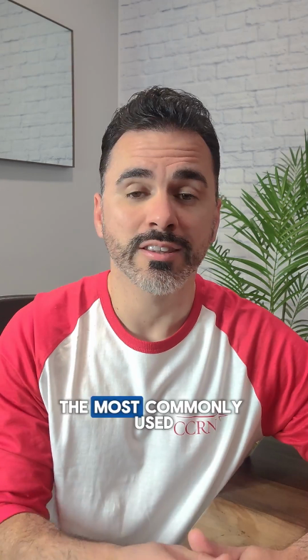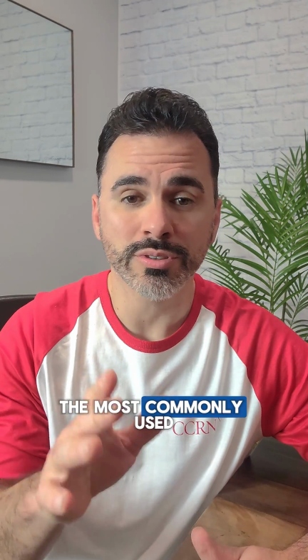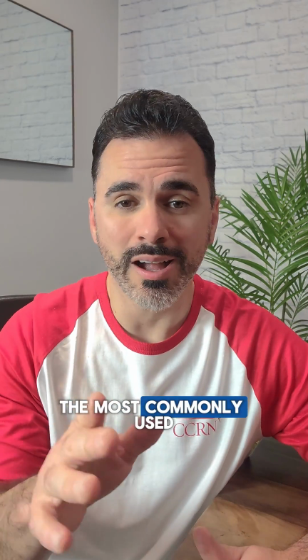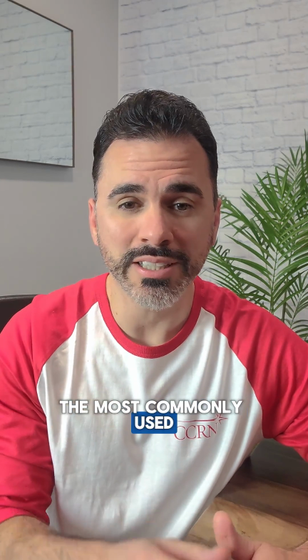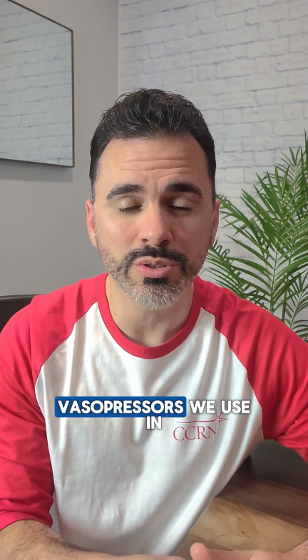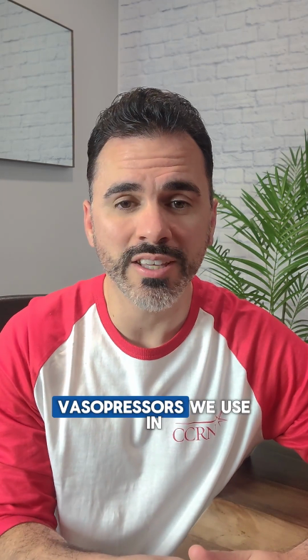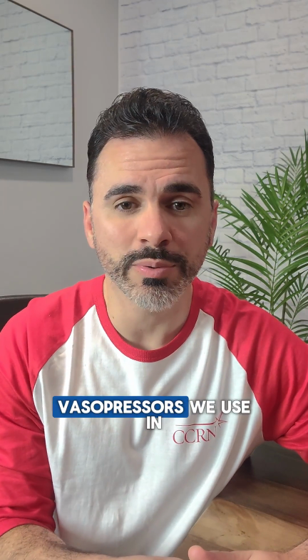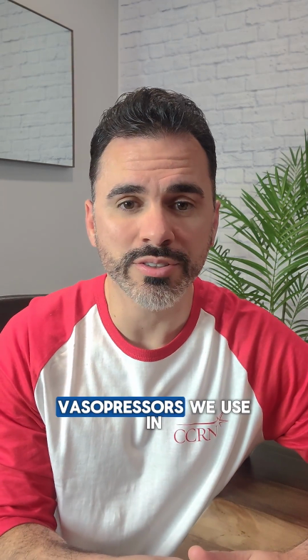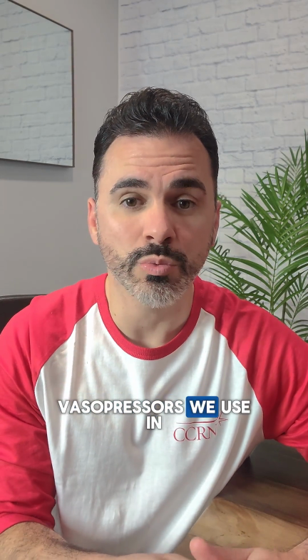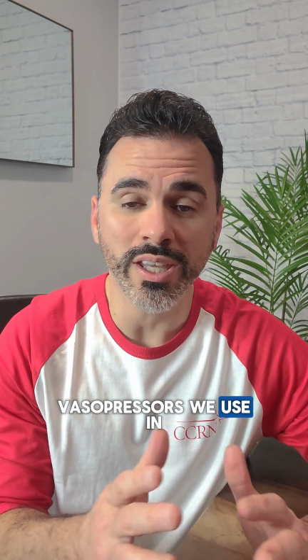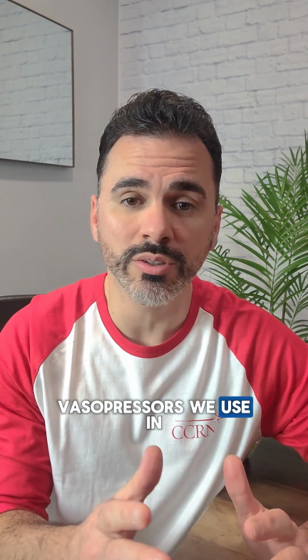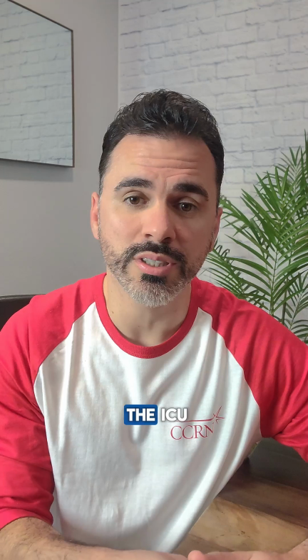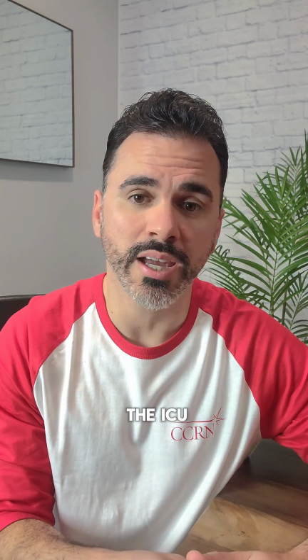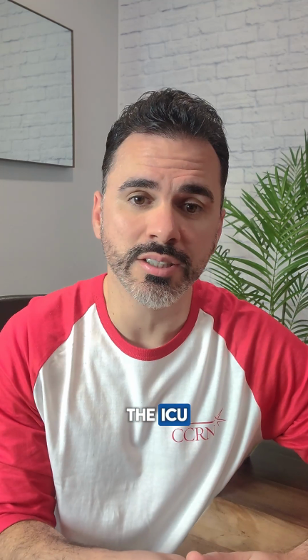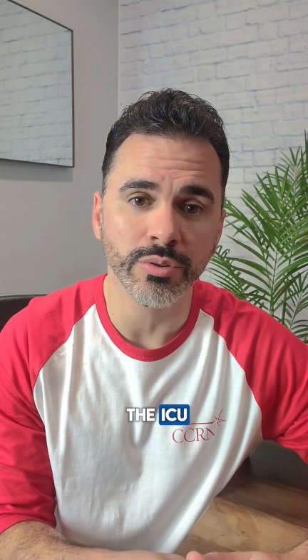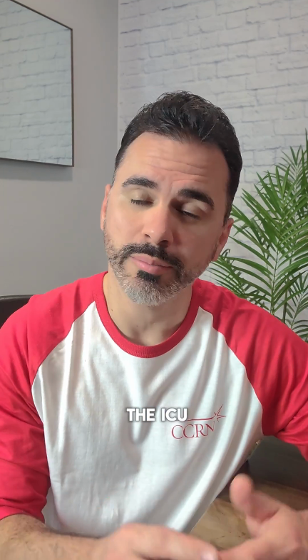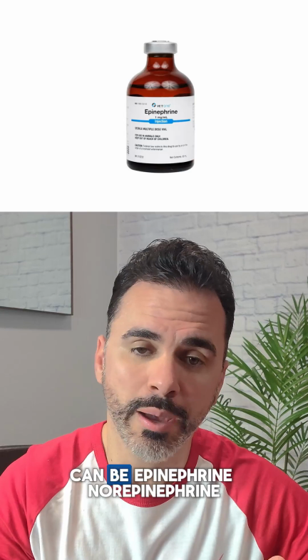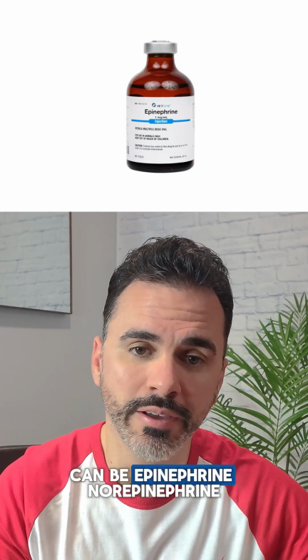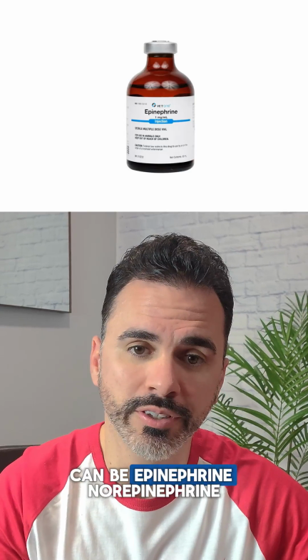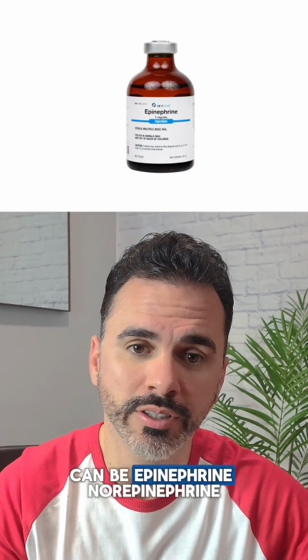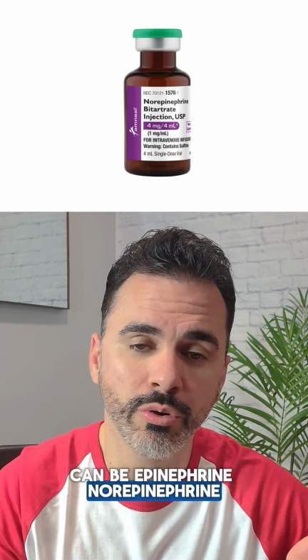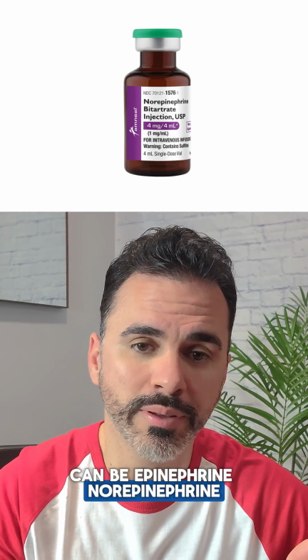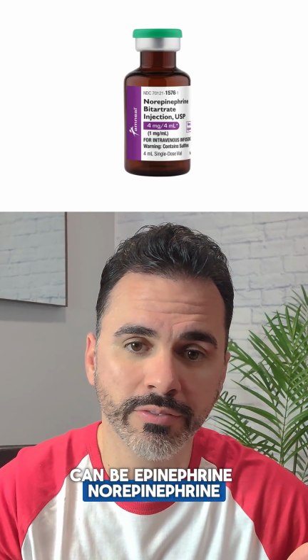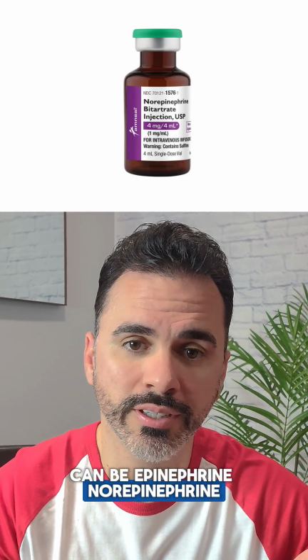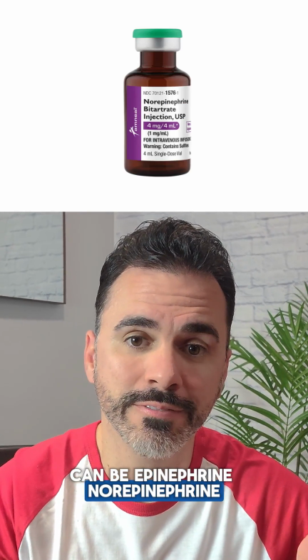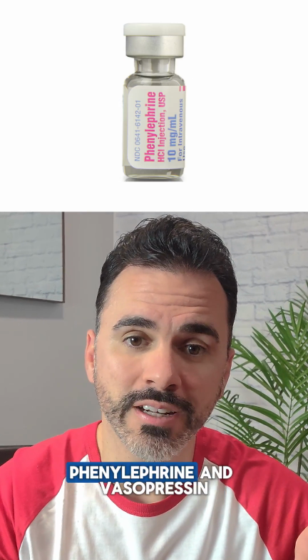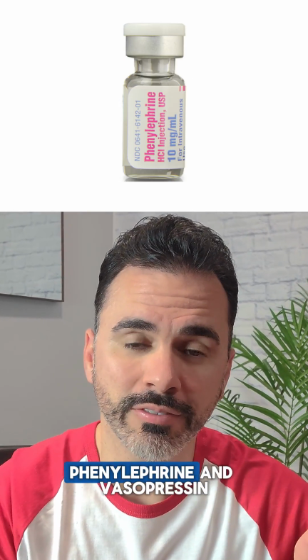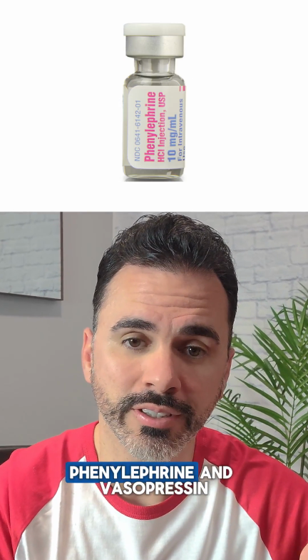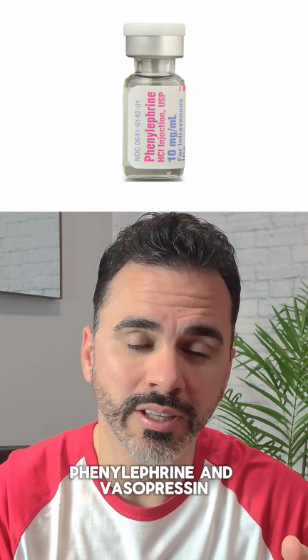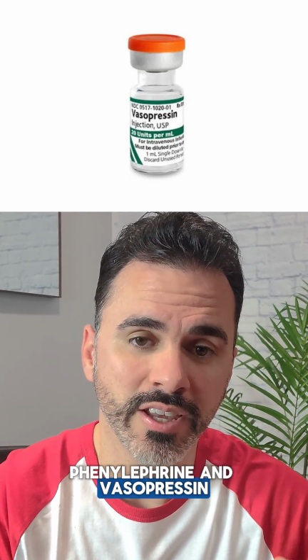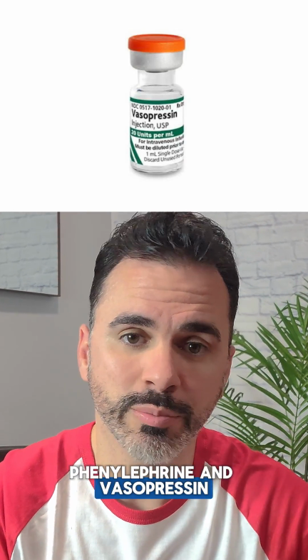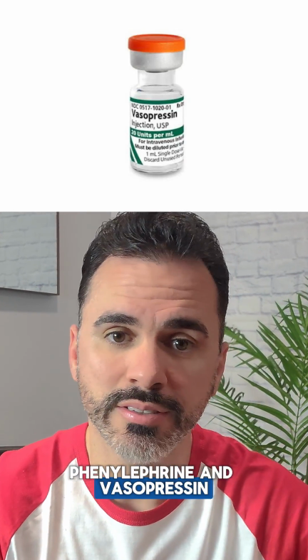The most commonly used vasopressors in the ICU are epinephrine, norepinephrine, phenylephrine, and vasopressin.